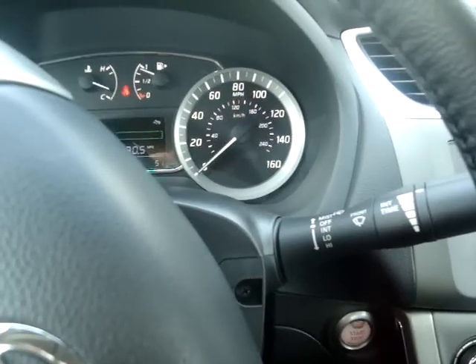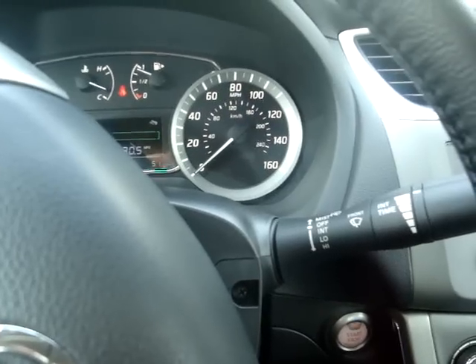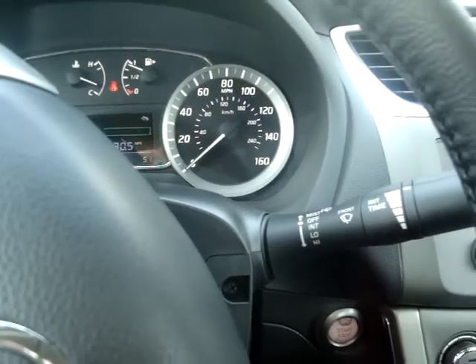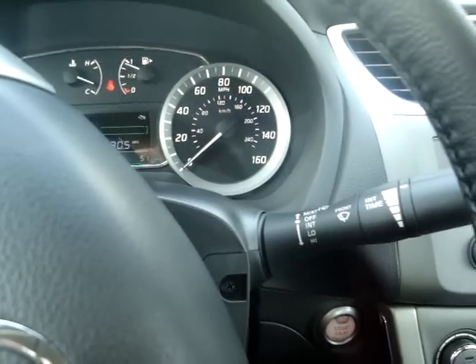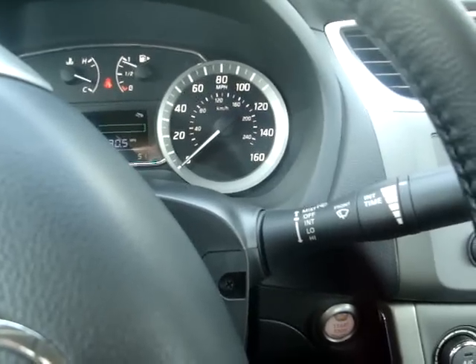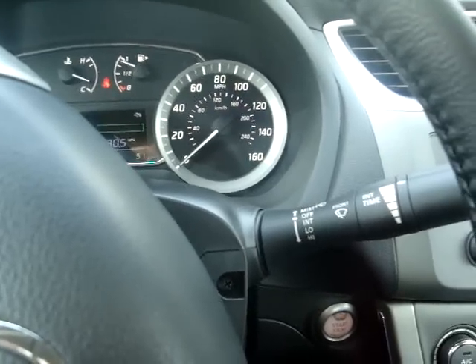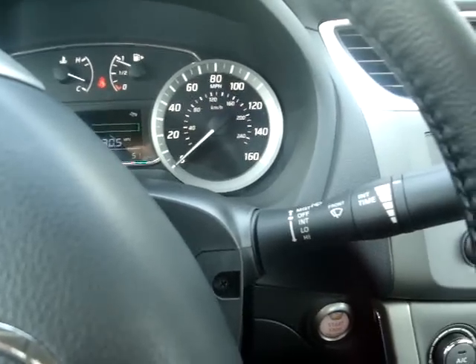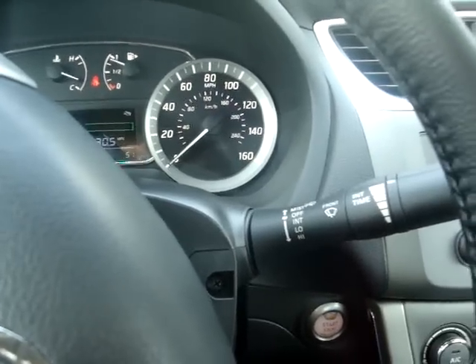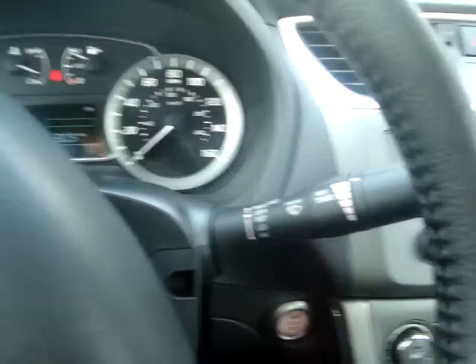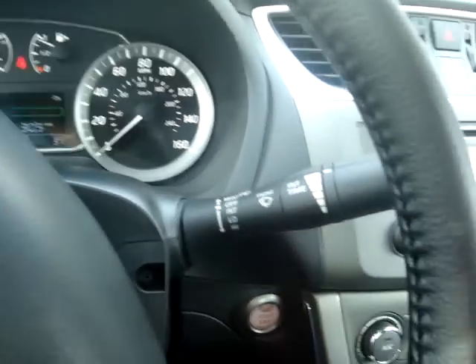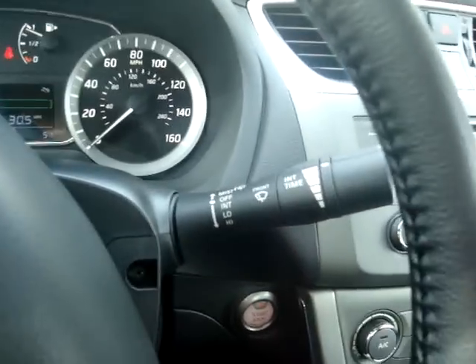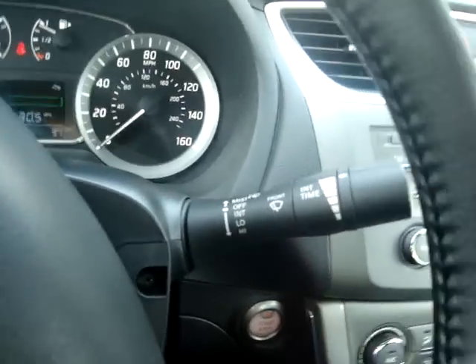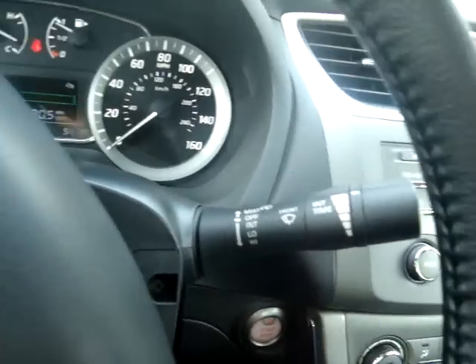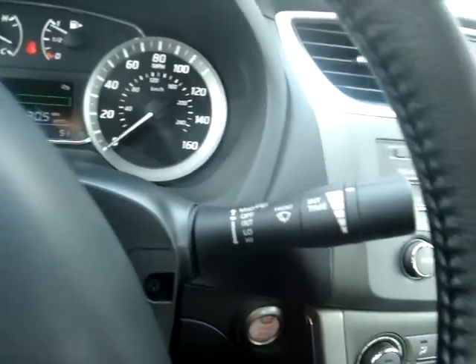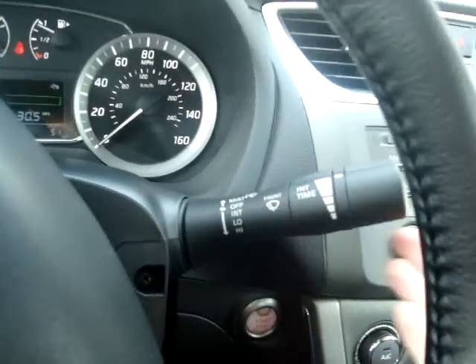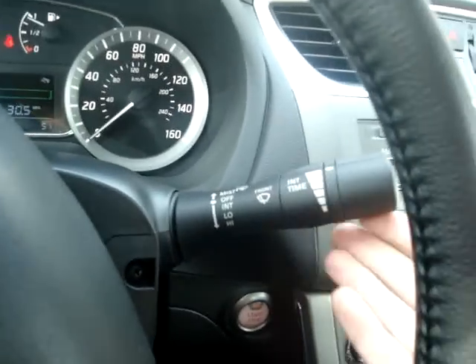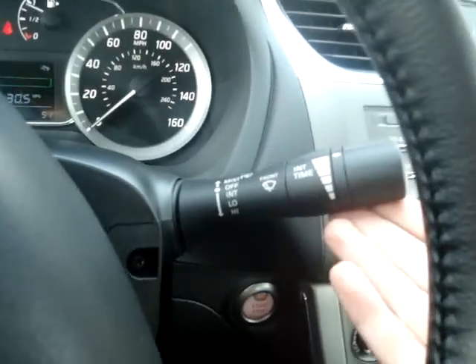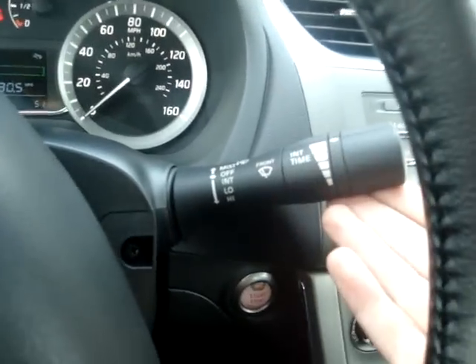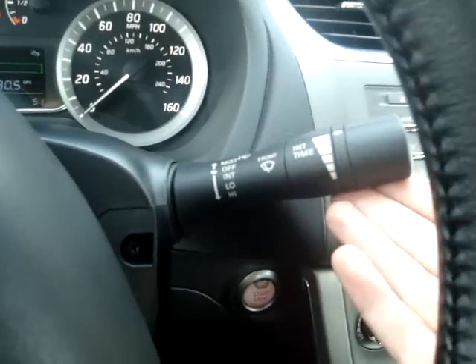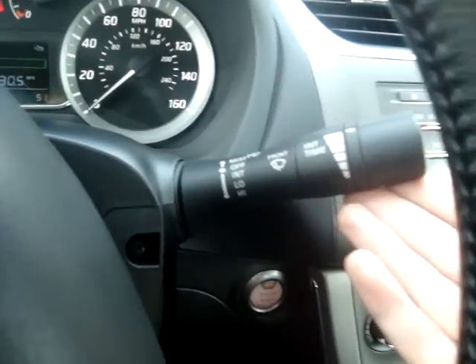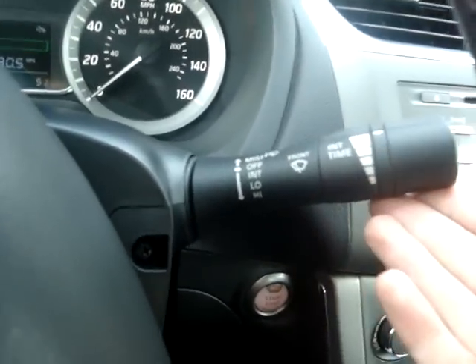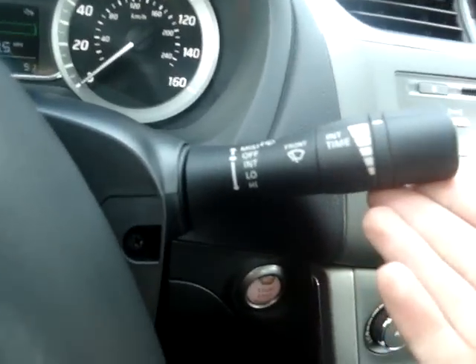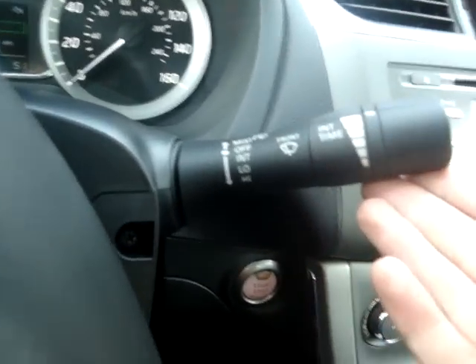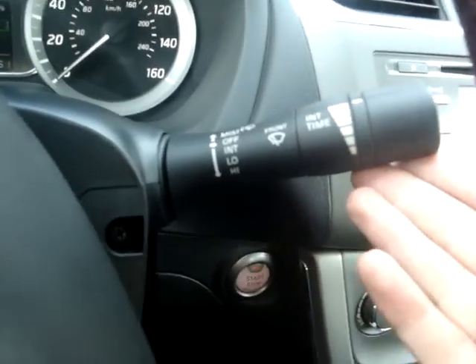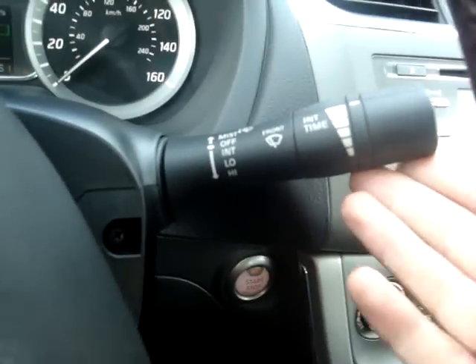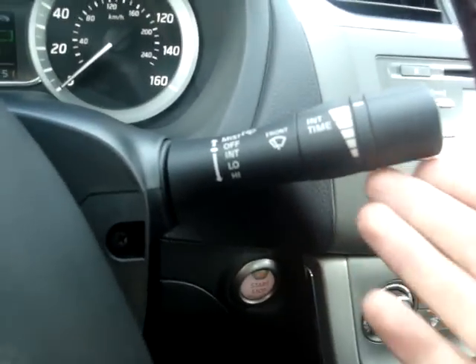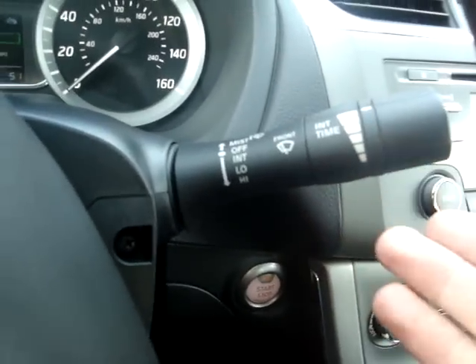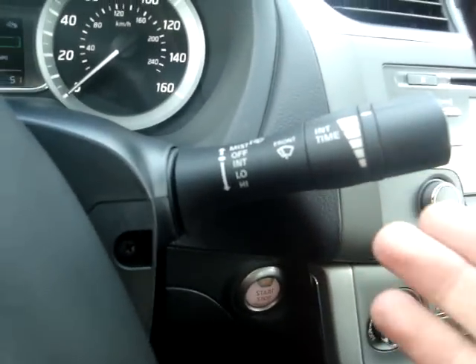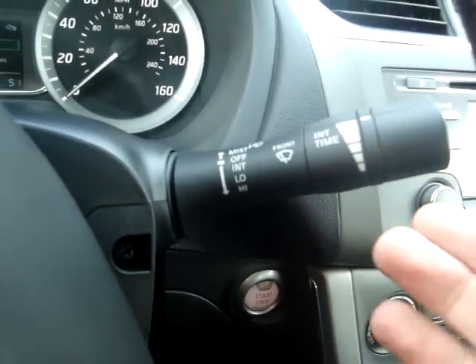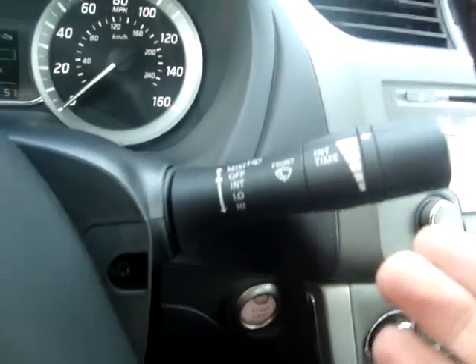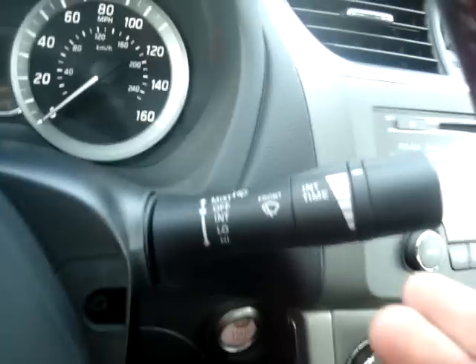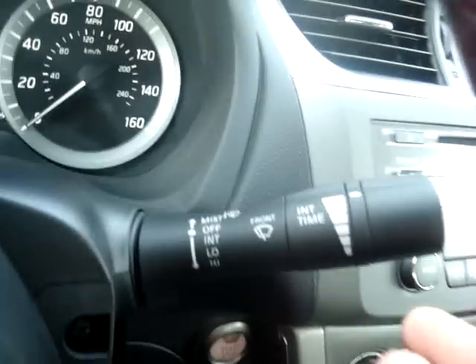Now if you look to the right of your steering column, you will notice this lever here. This is what controls your windshield wipers.